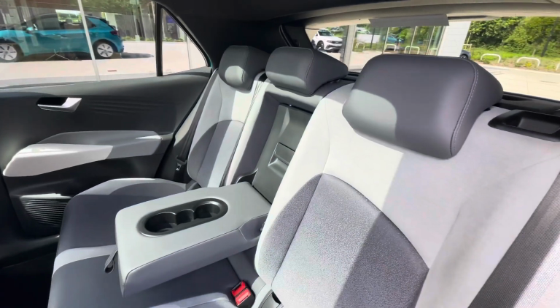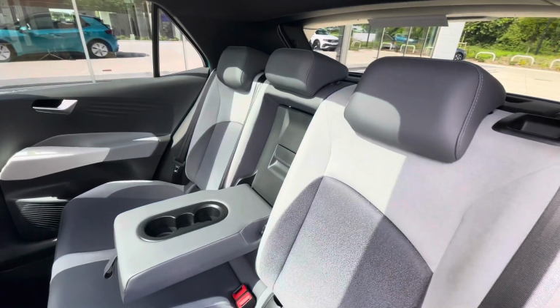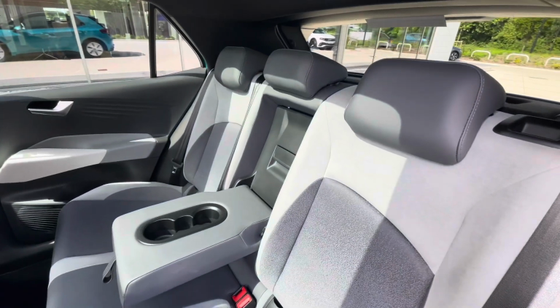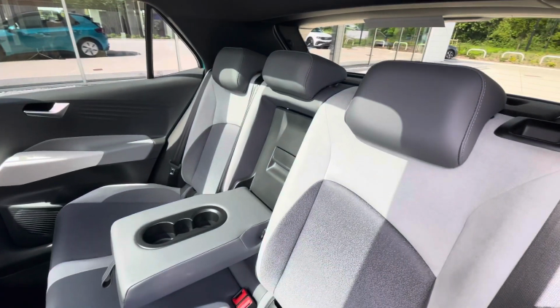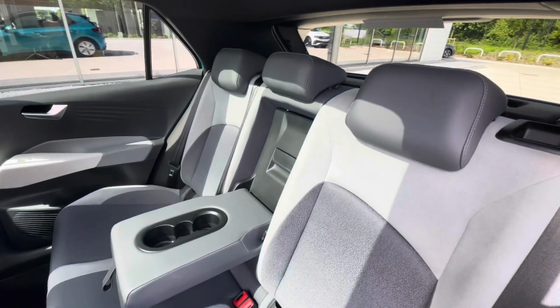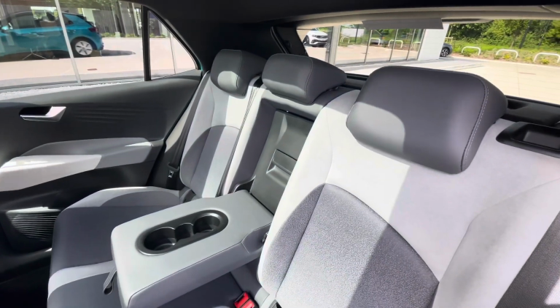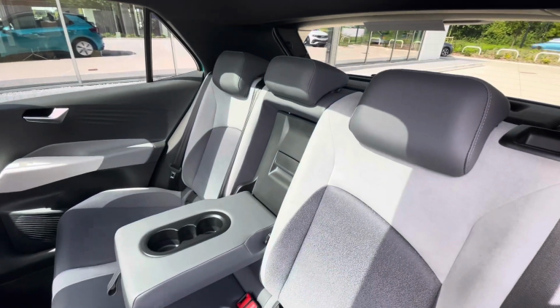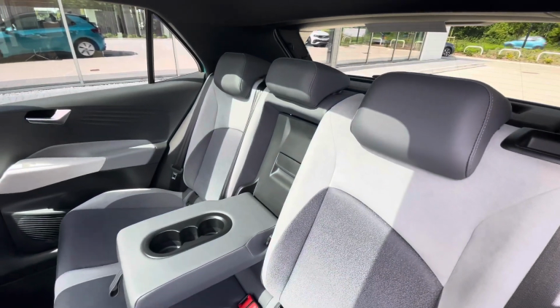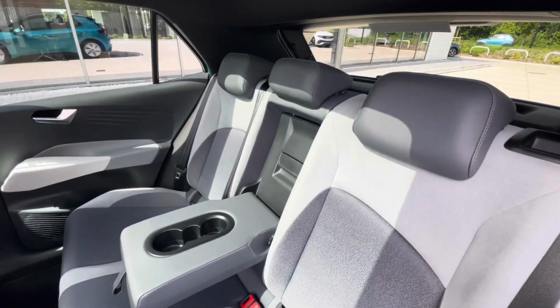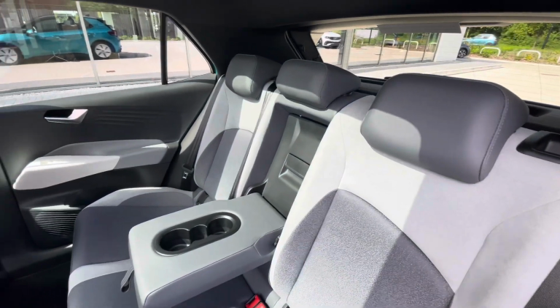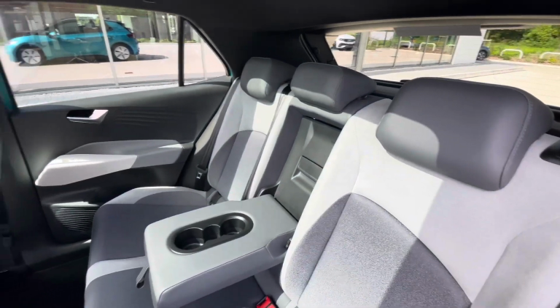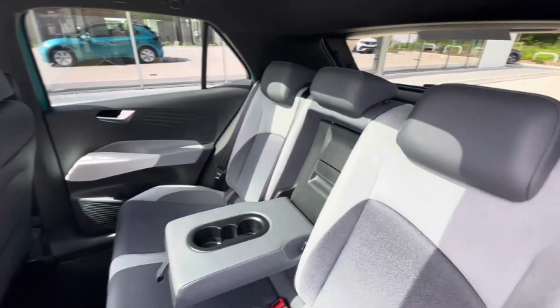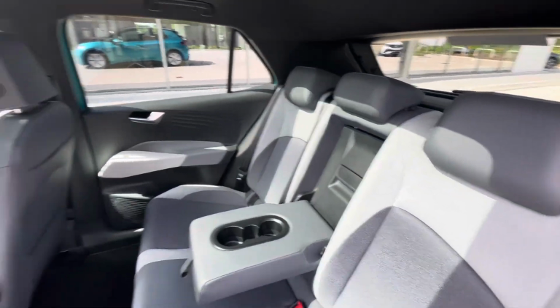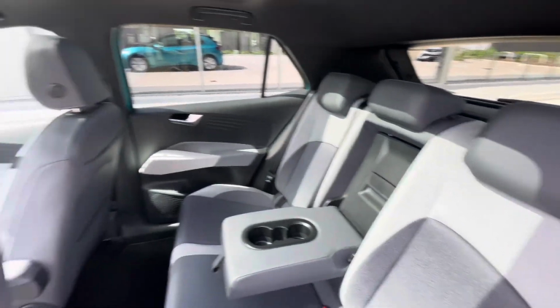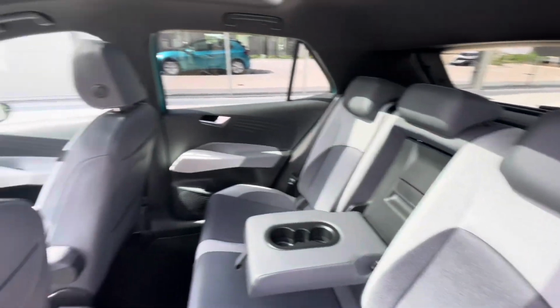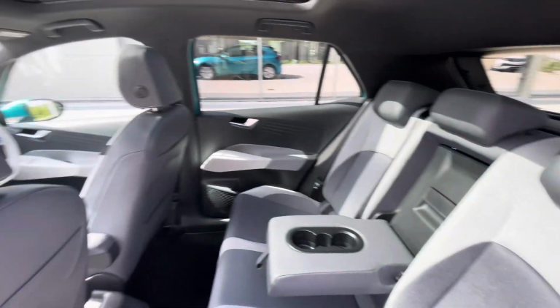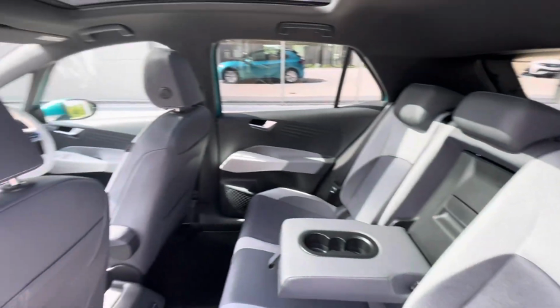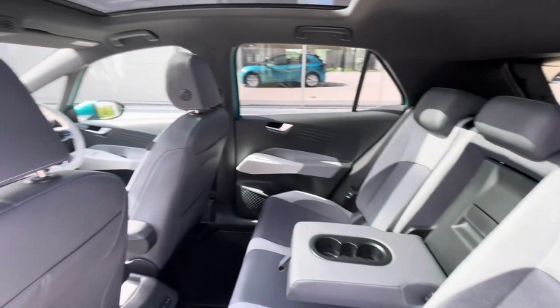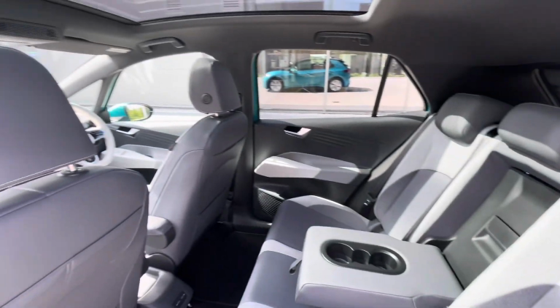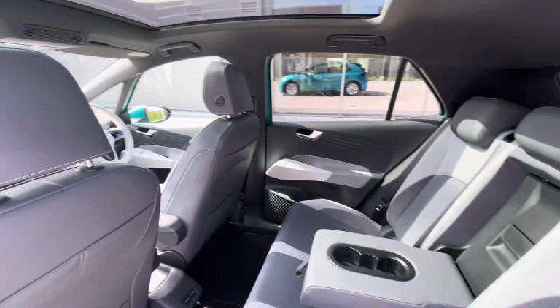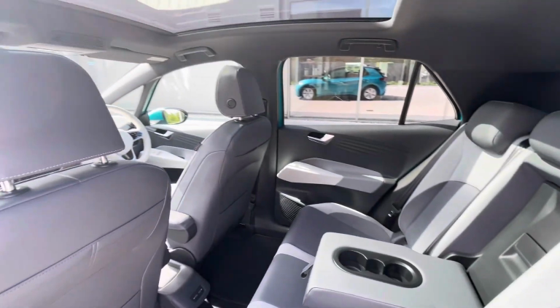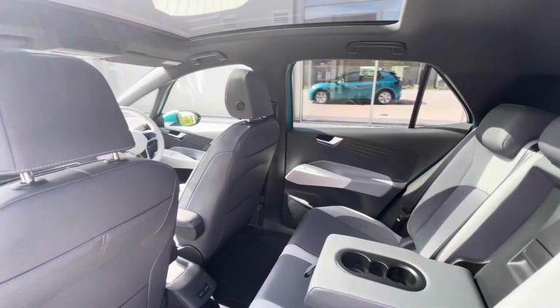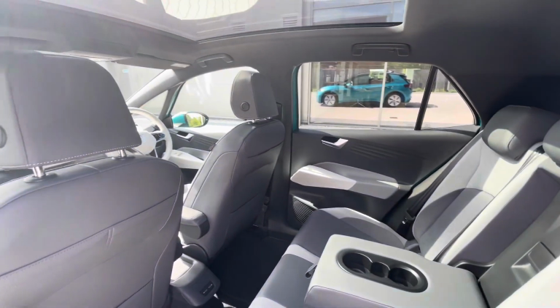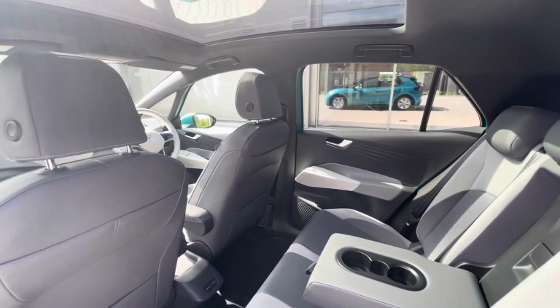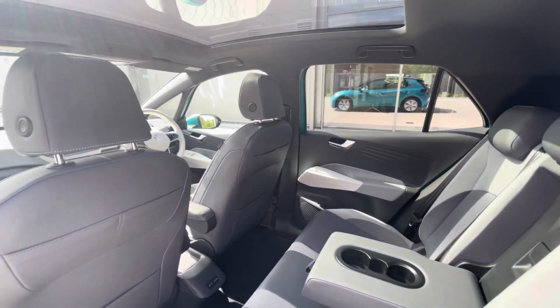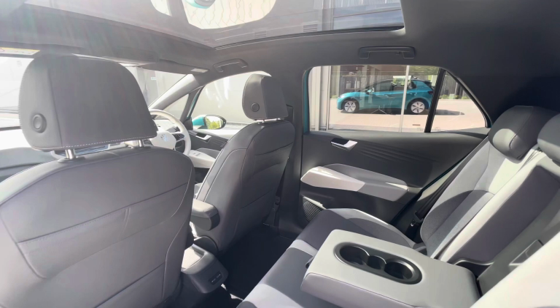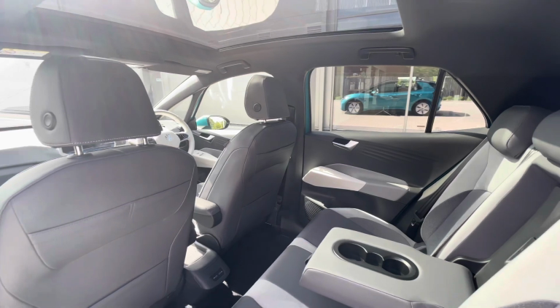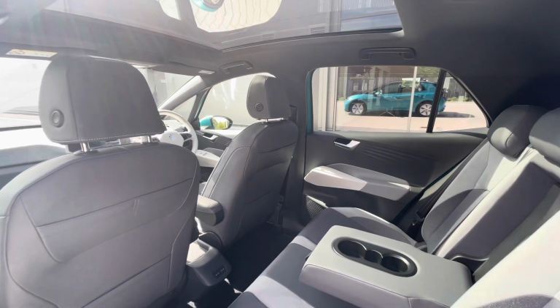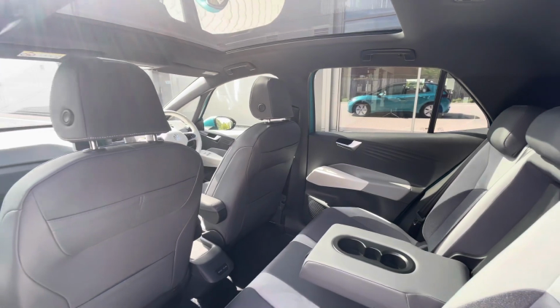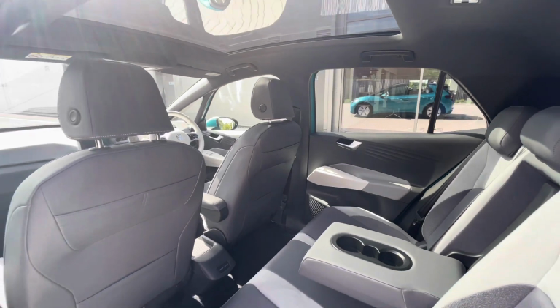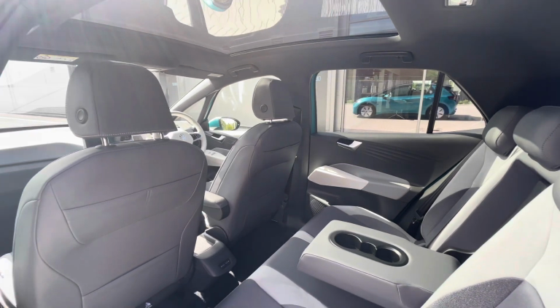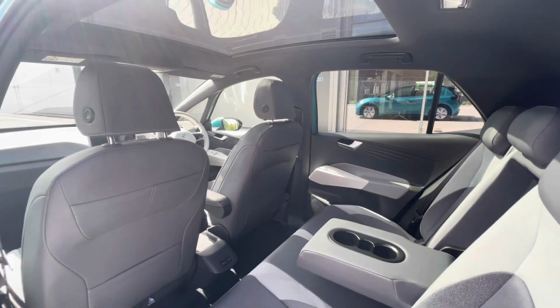We have ISOFIX points in the back for rear child seats, coupled with a USB-C input in the back there for fast charging.